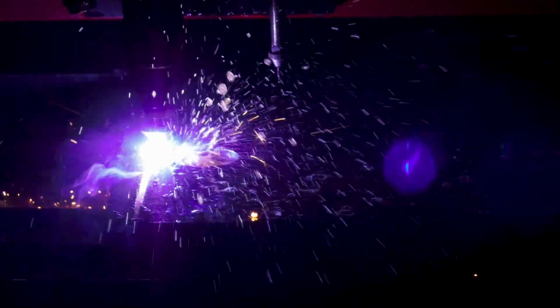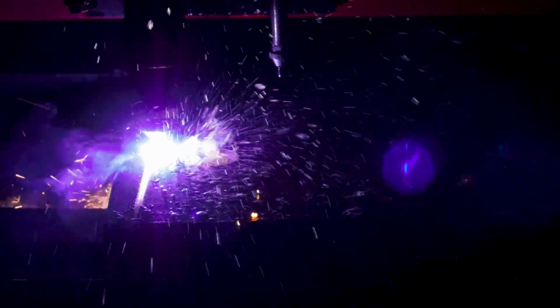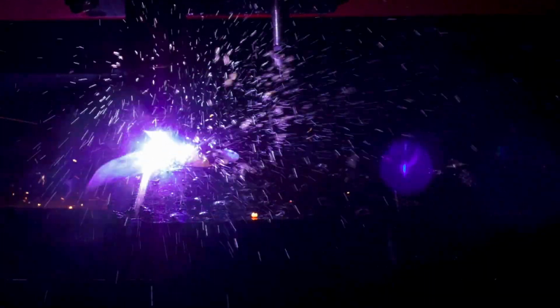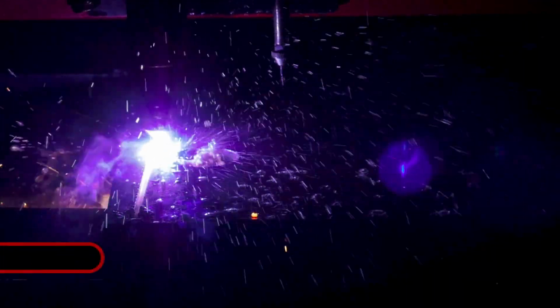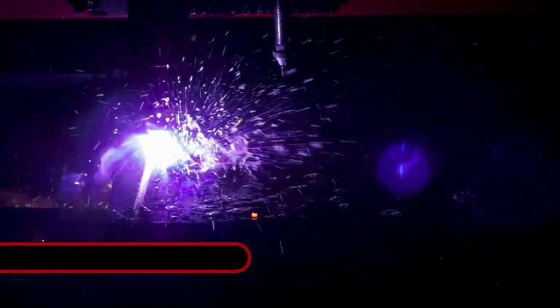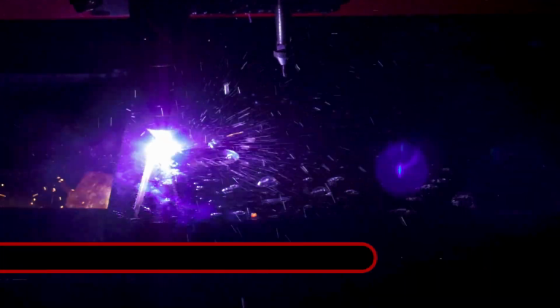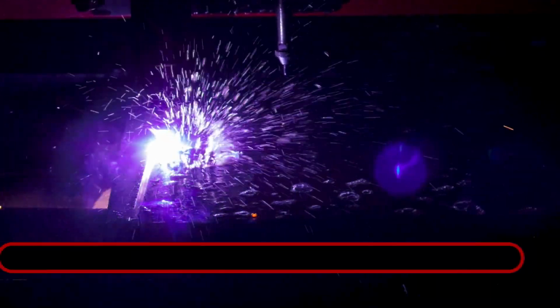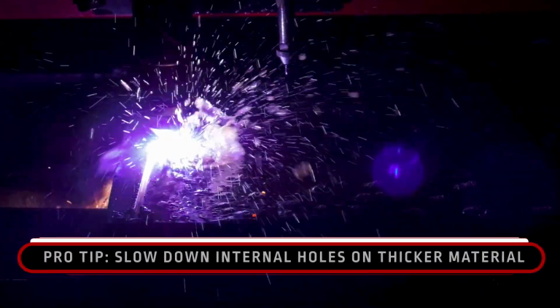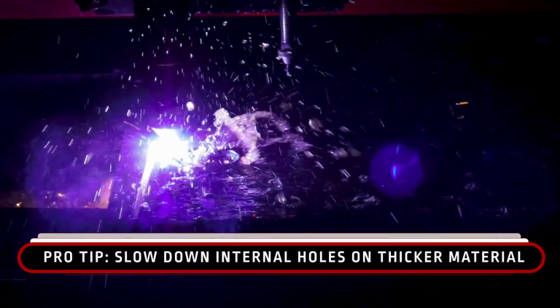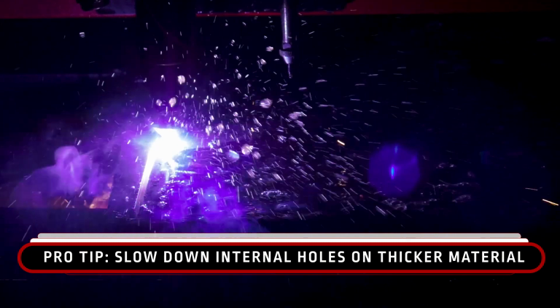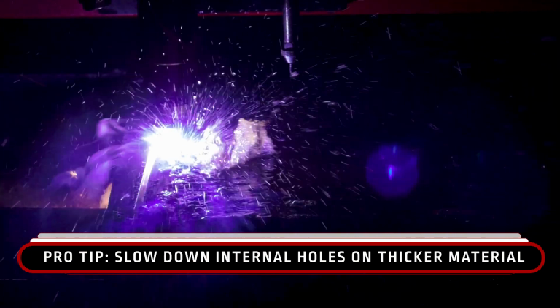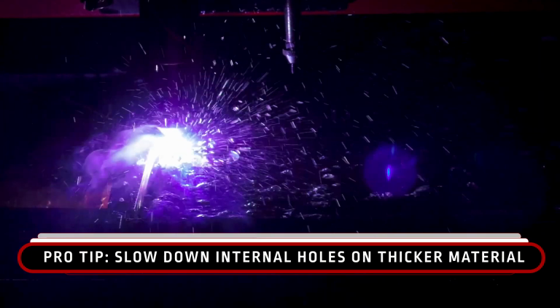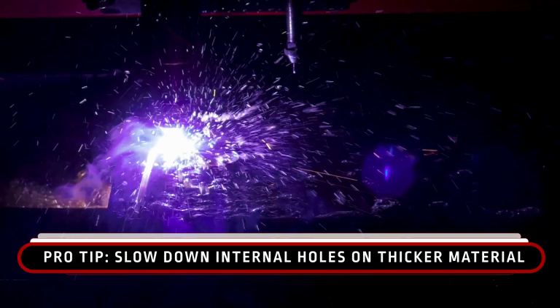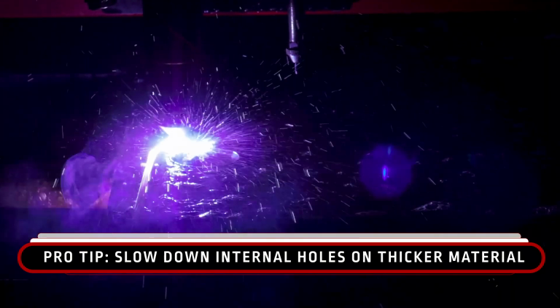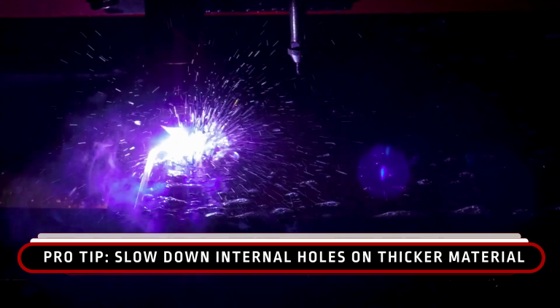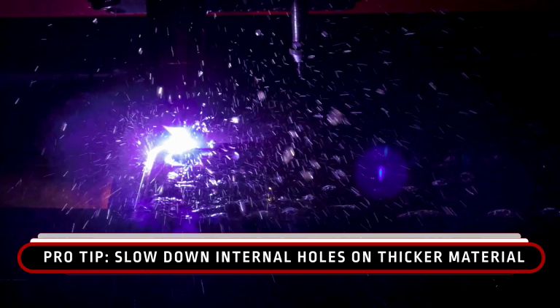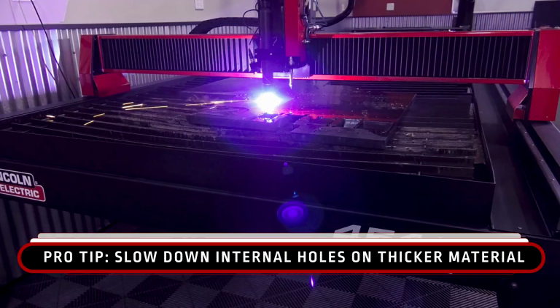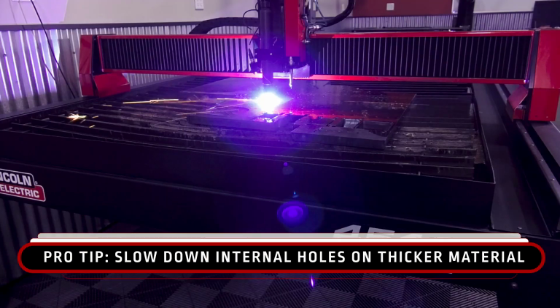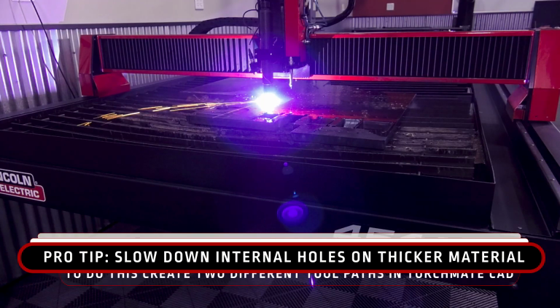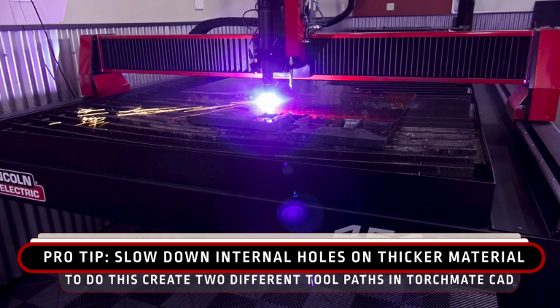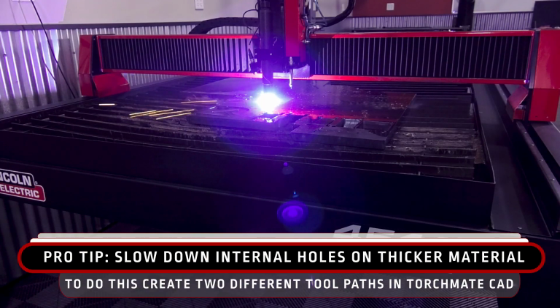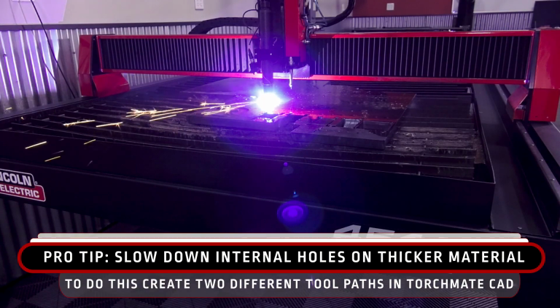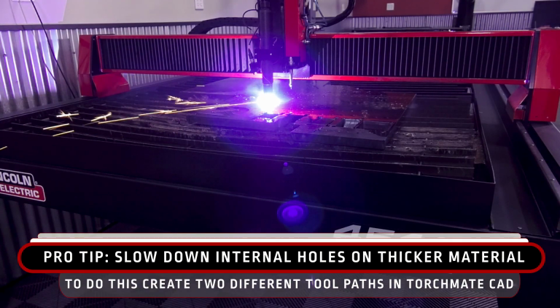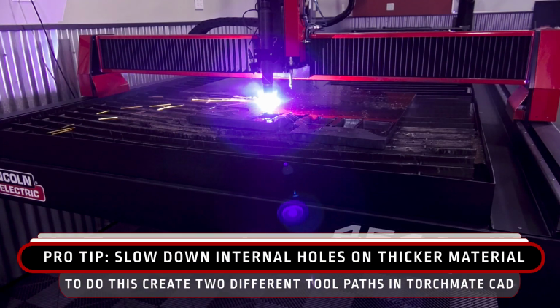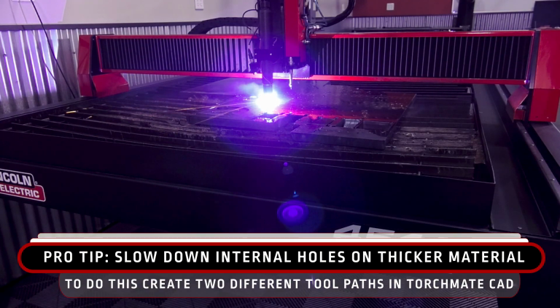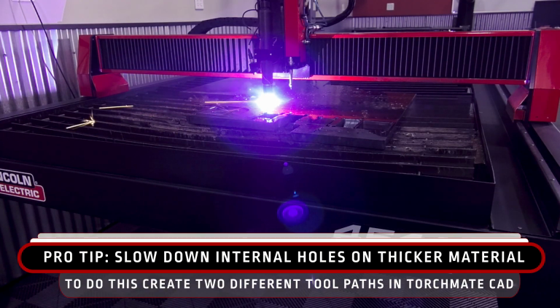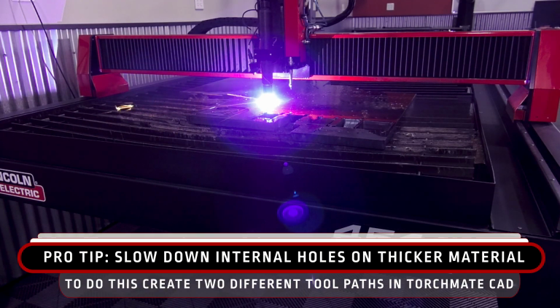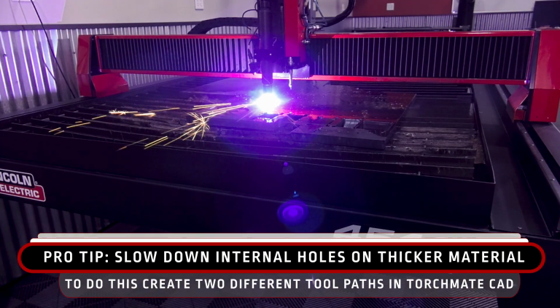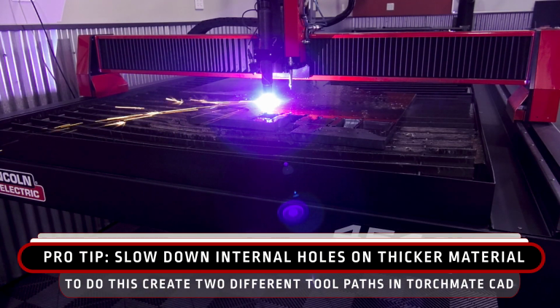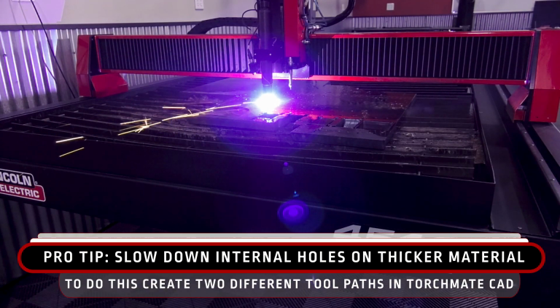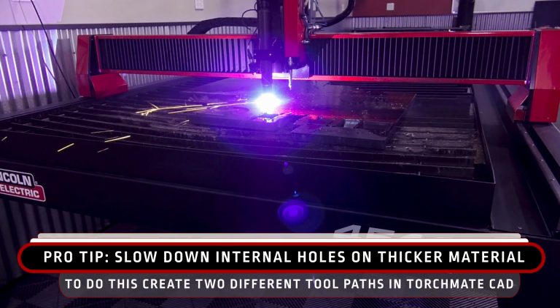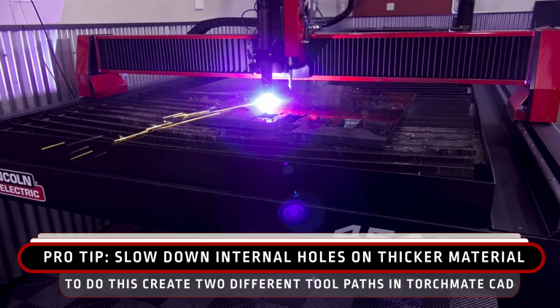Pro tip: I like to slow down my internal holes on thicker material. You can do this in Torchmate CAD by doing two different tool paths.